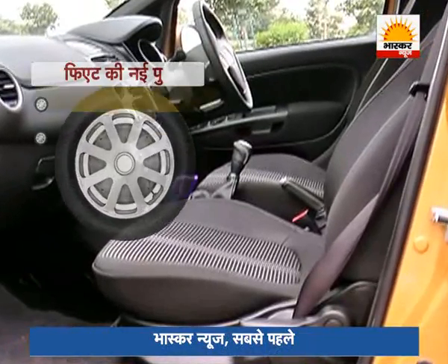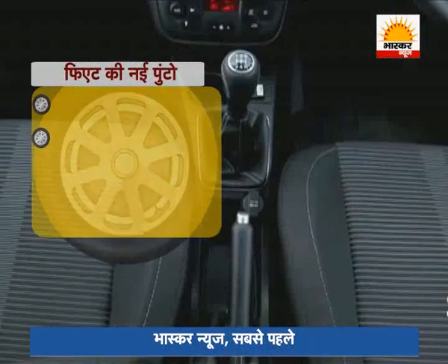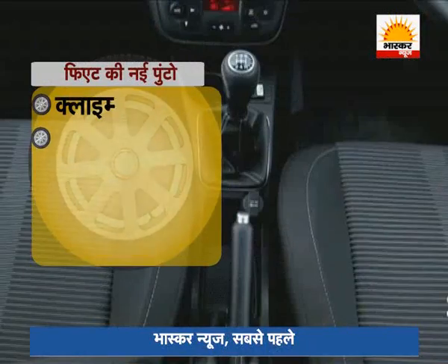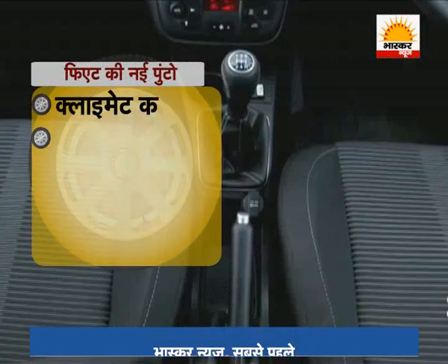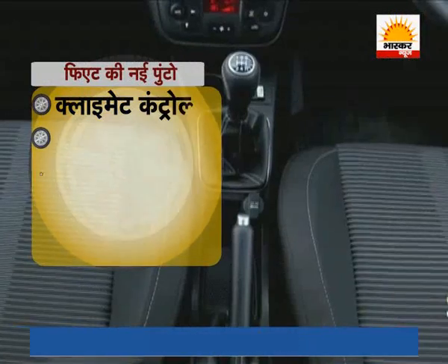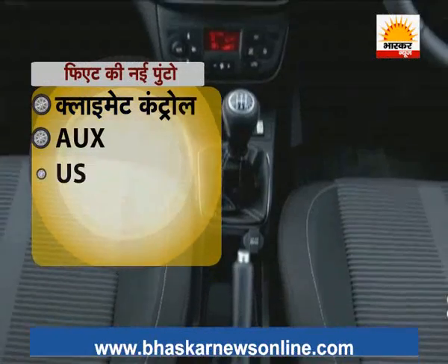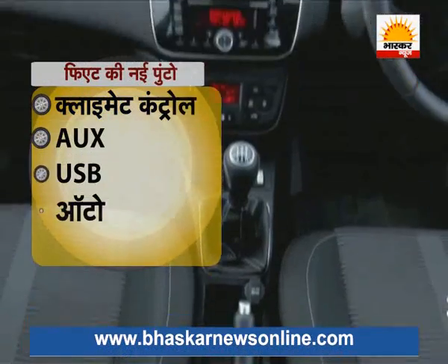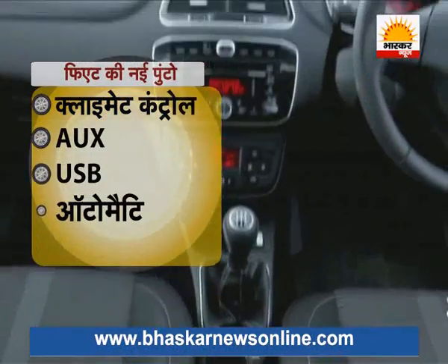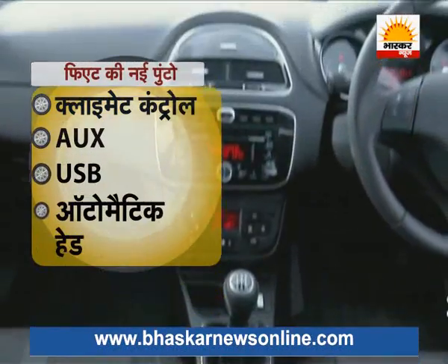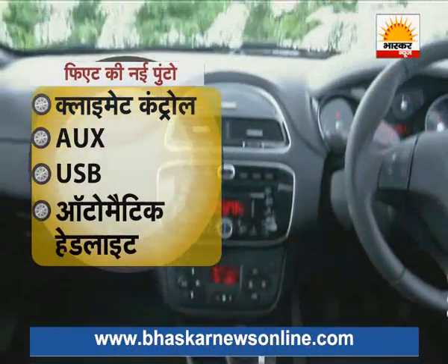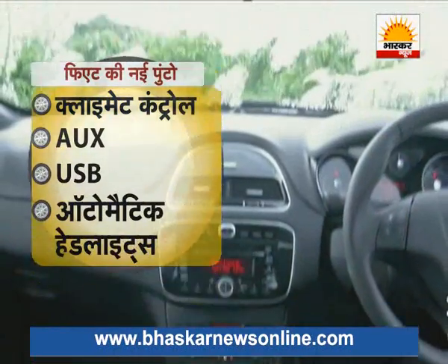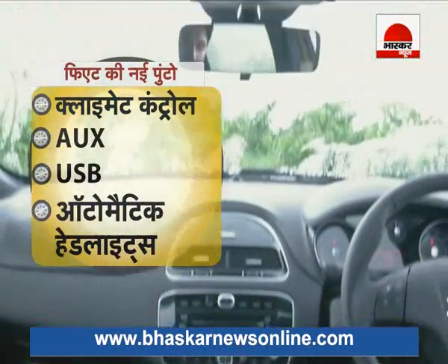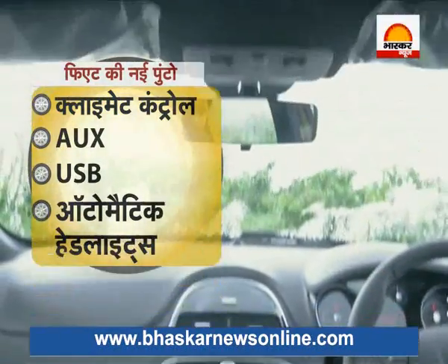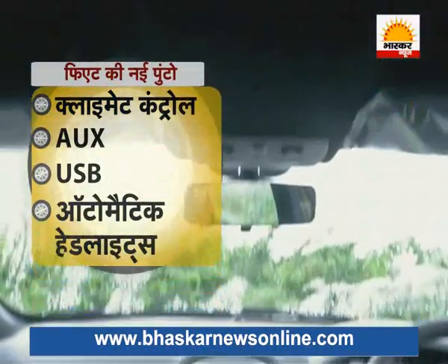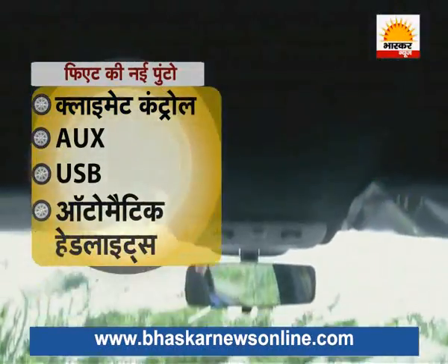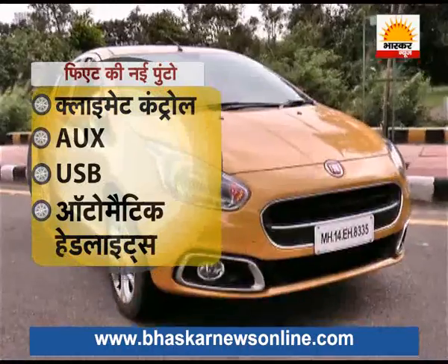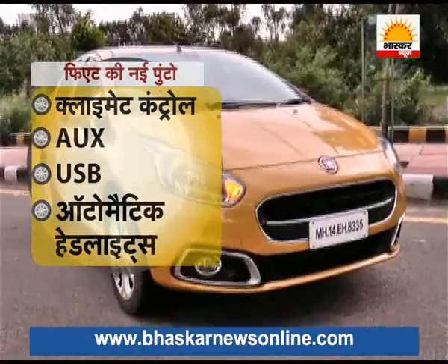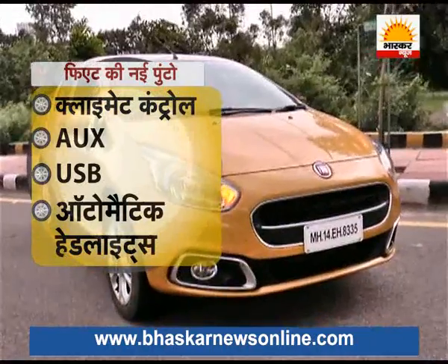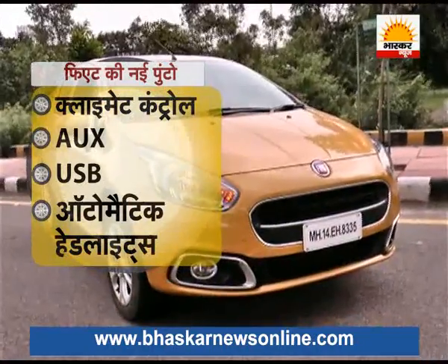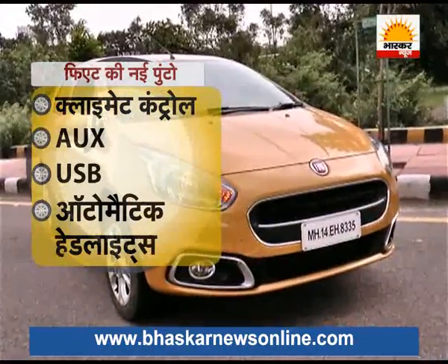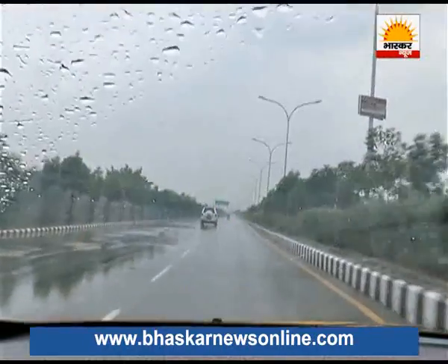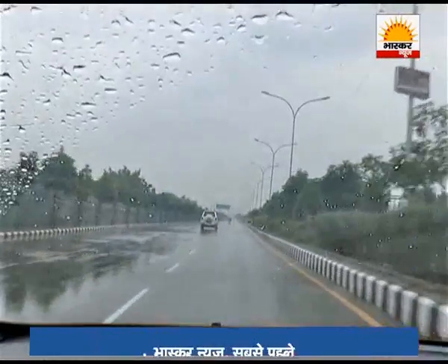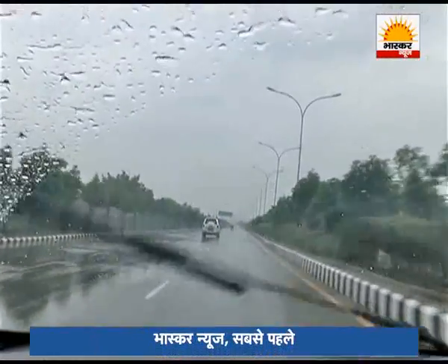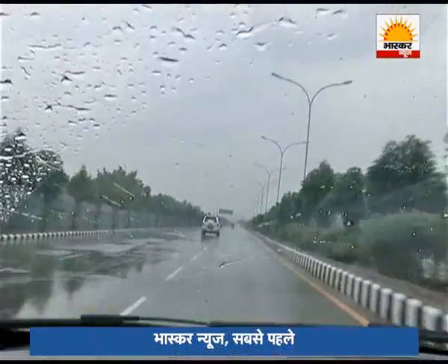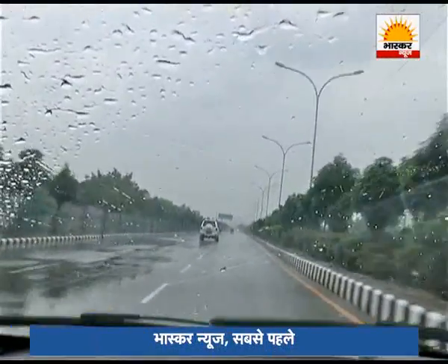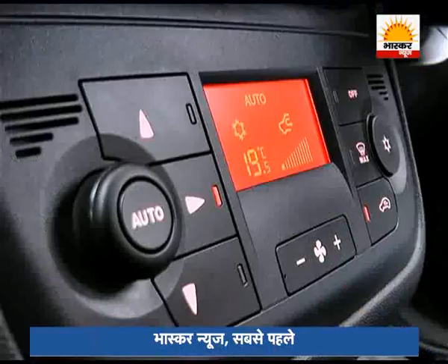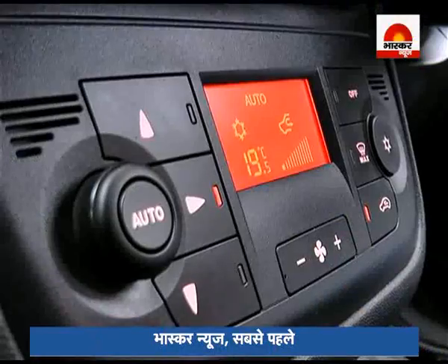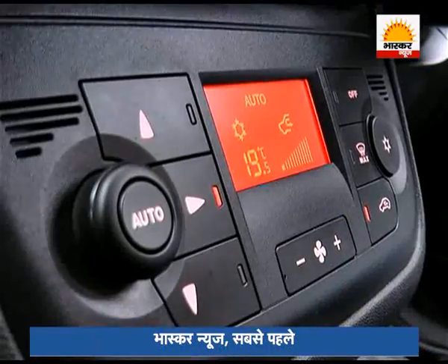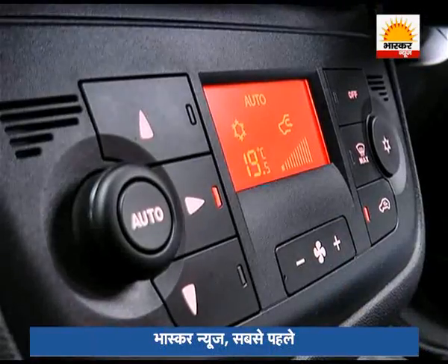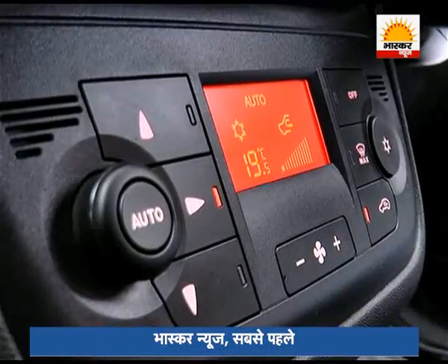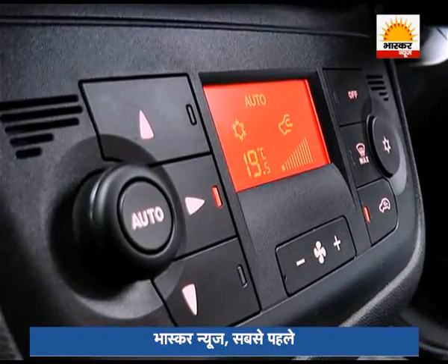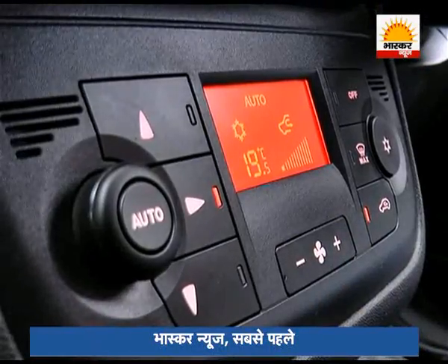The new Punto also comes with climate control, AUX, USB port, automatic headlights, rain-sensing wipers, and rear AC vents.